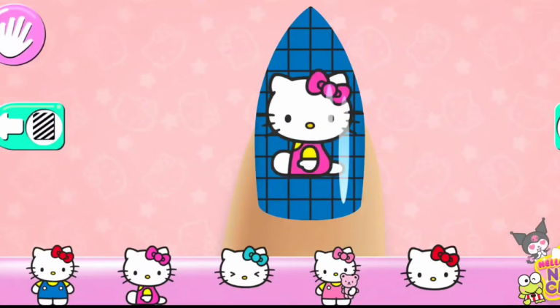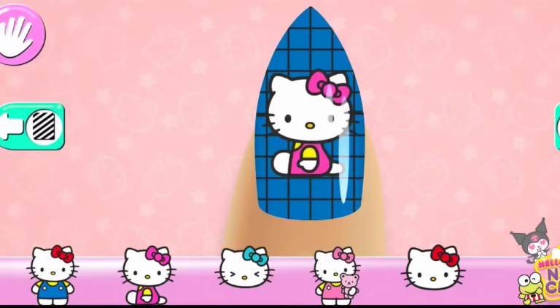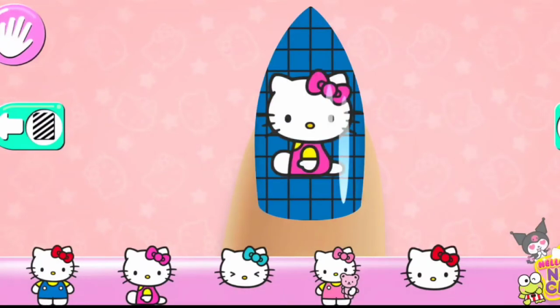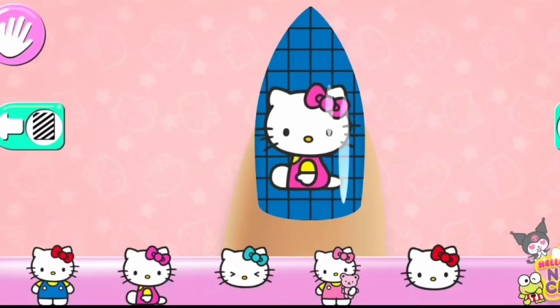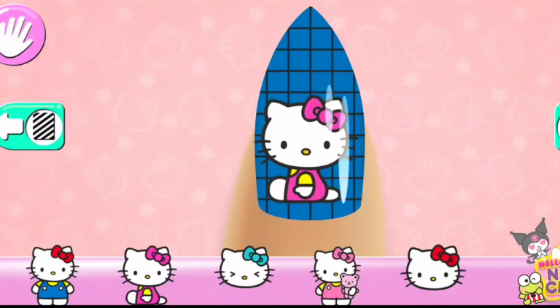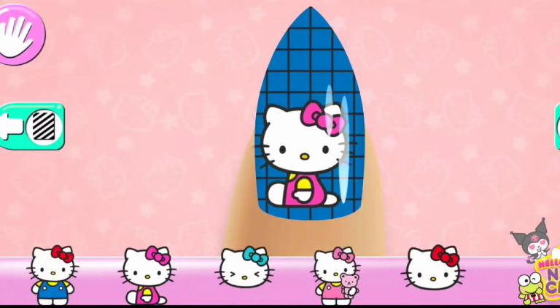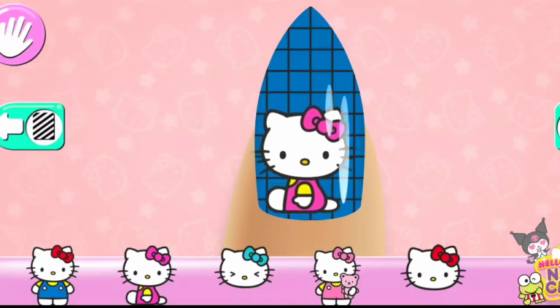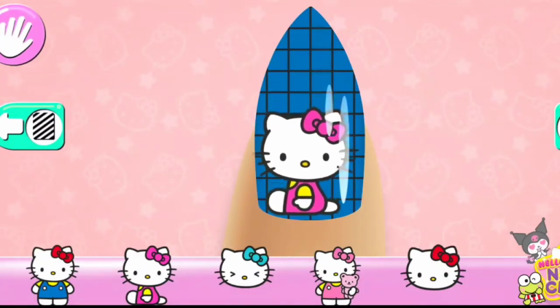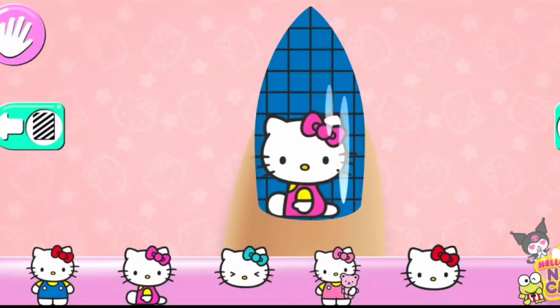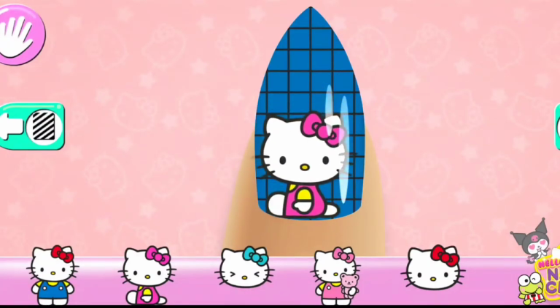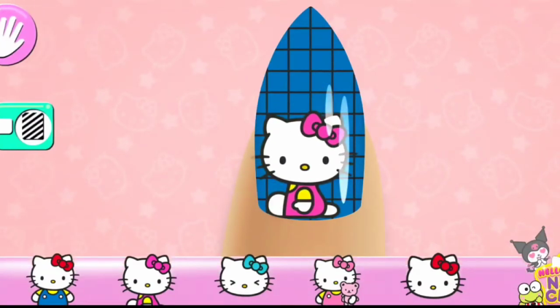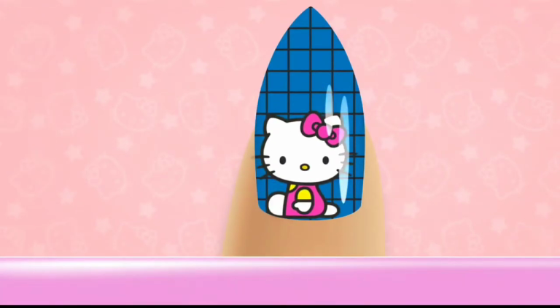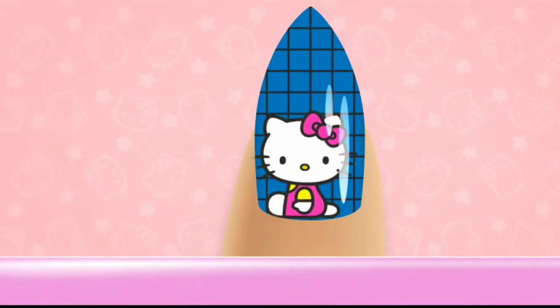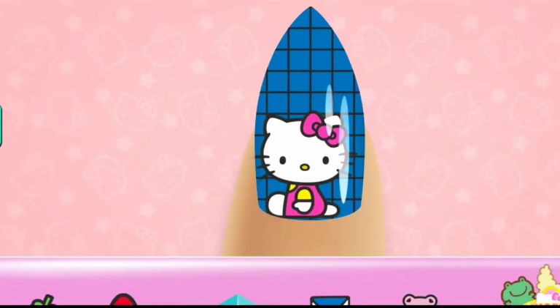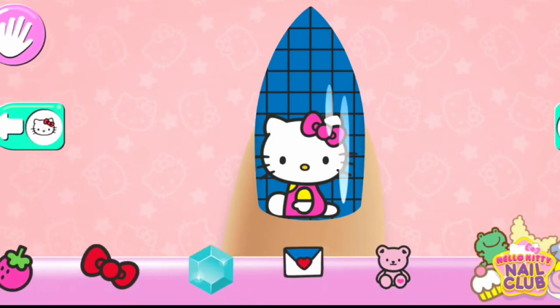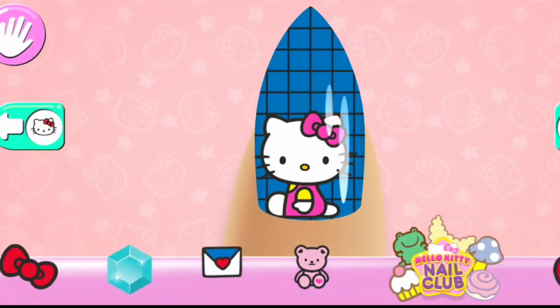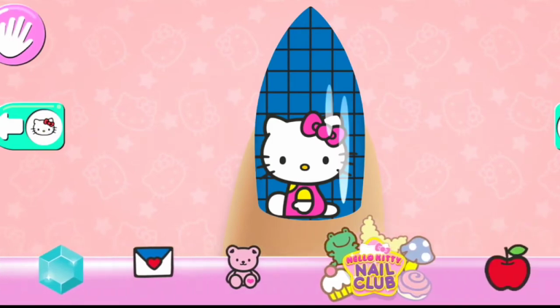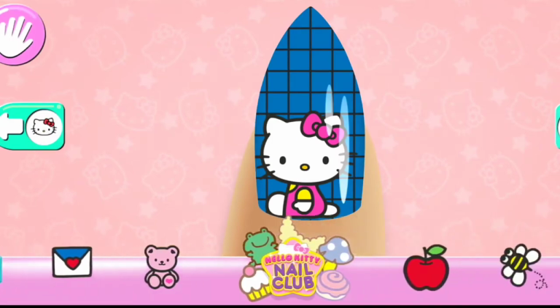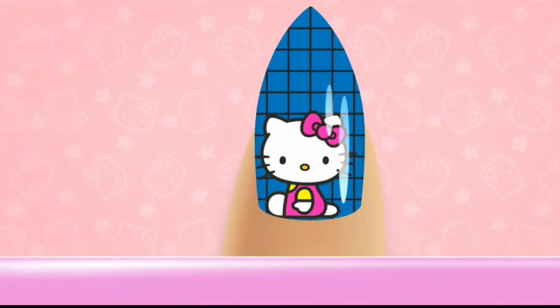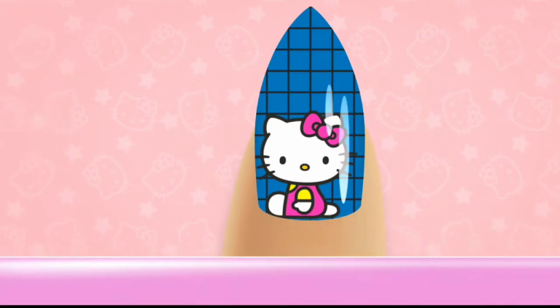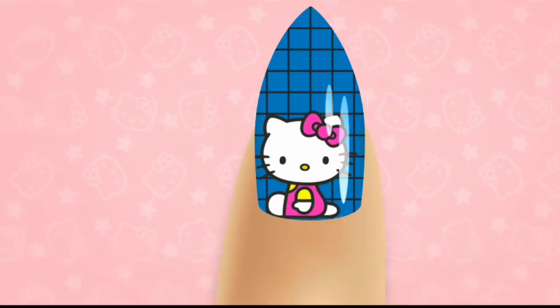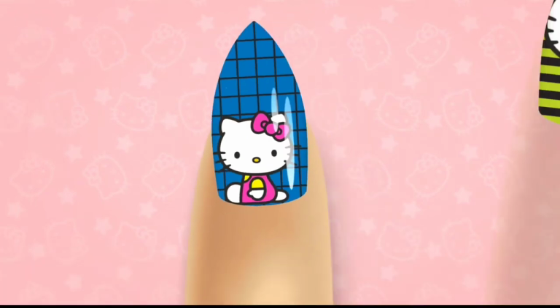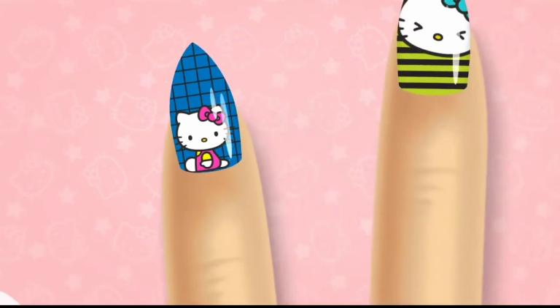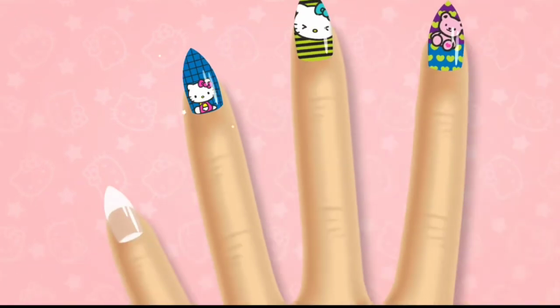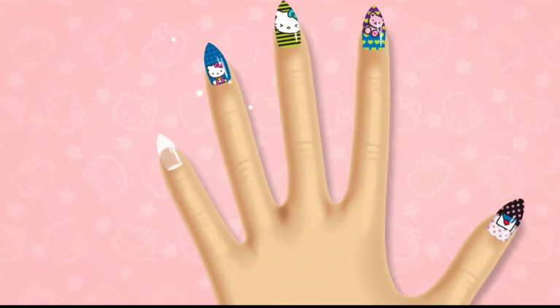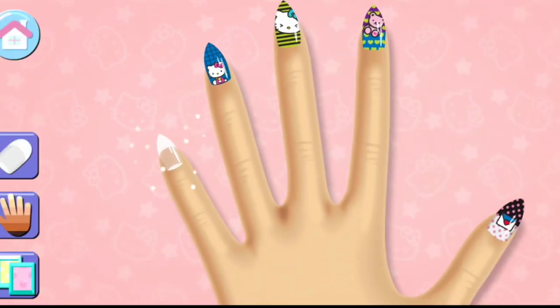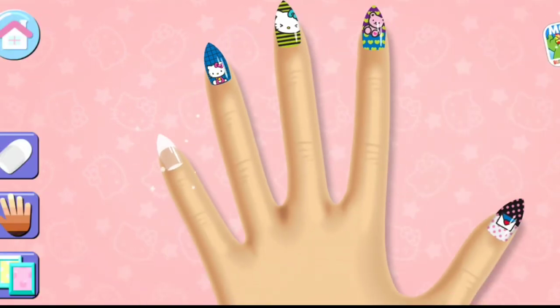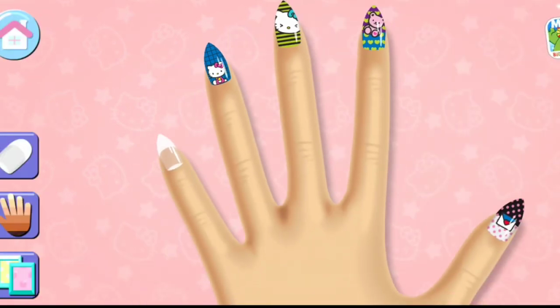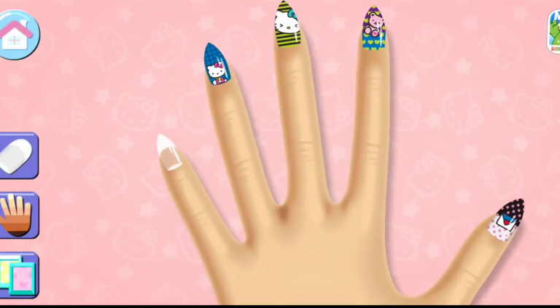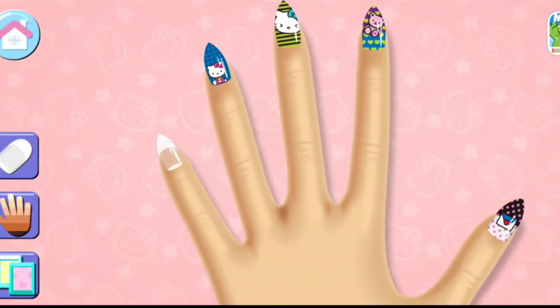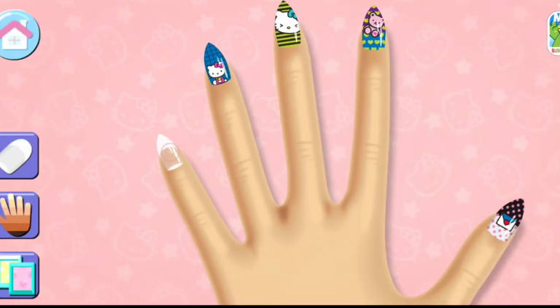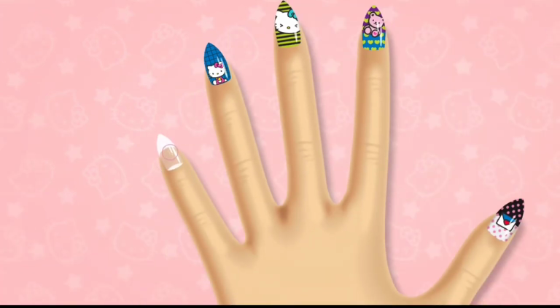Use two fingers to rotate. Let's go on to the next nail.